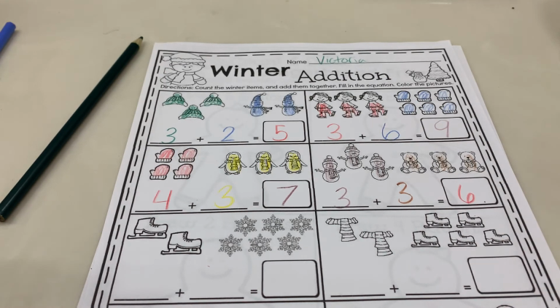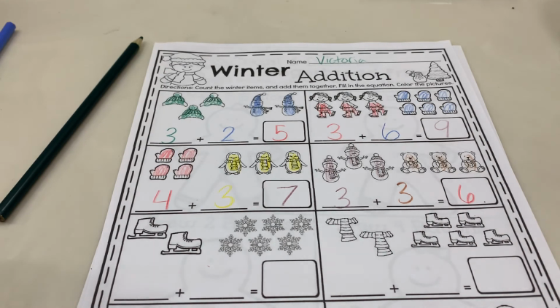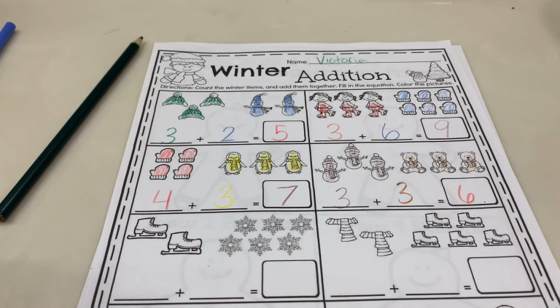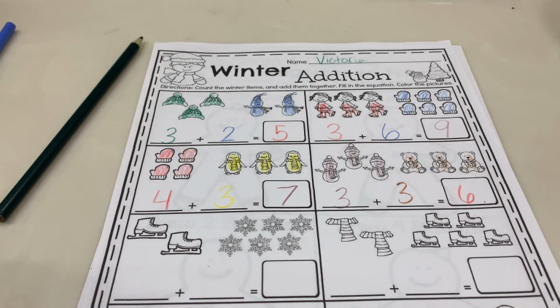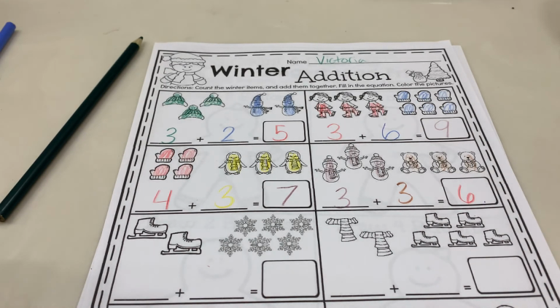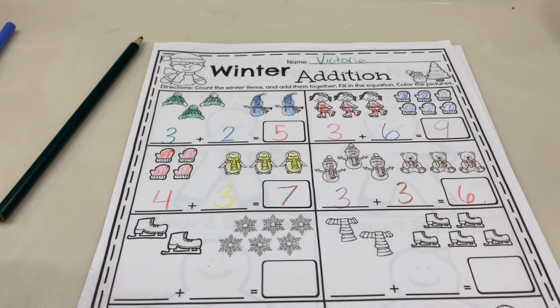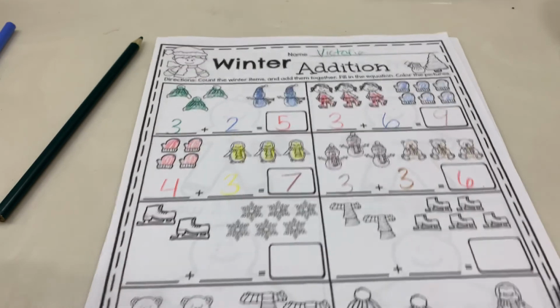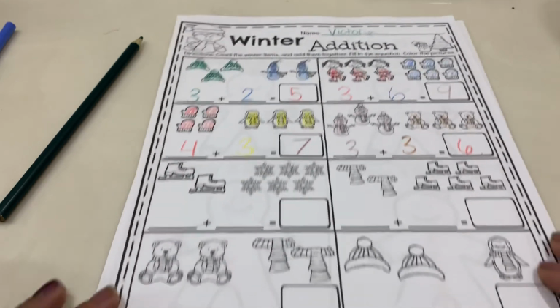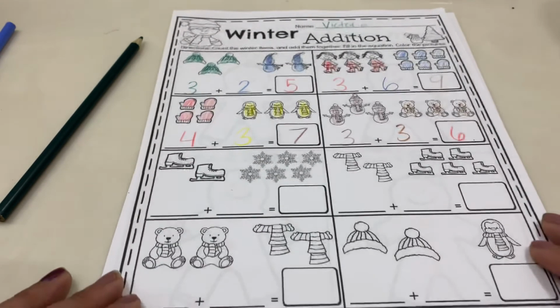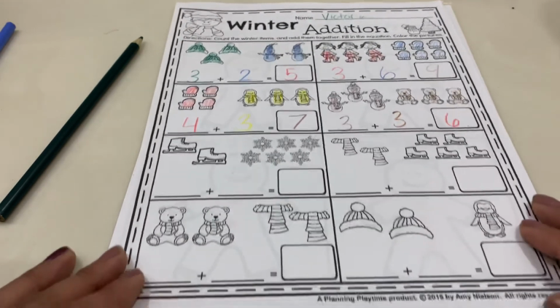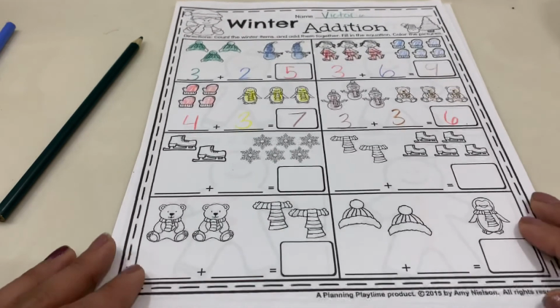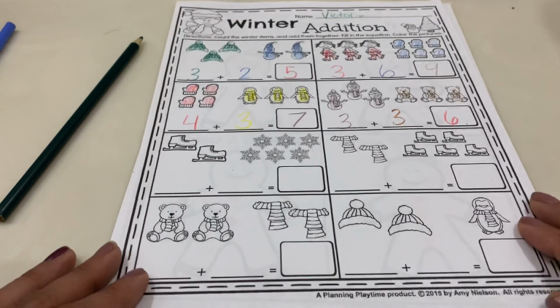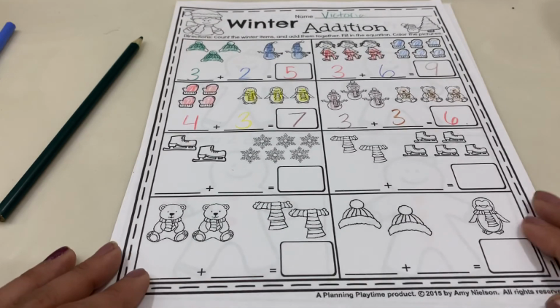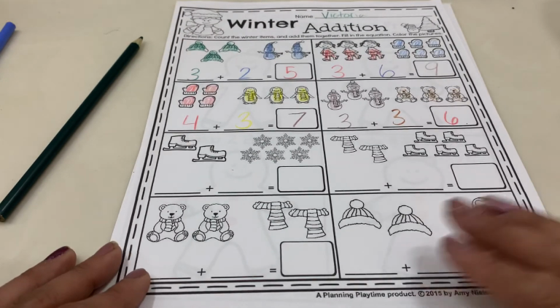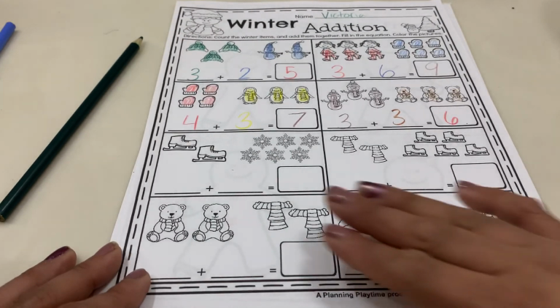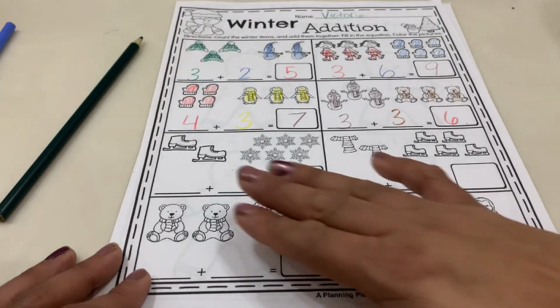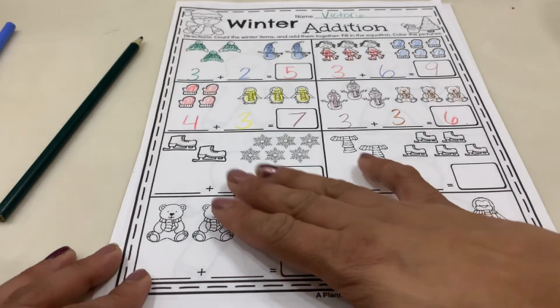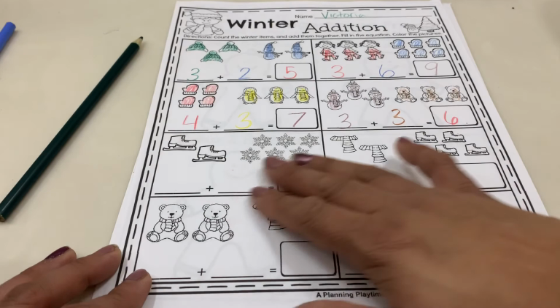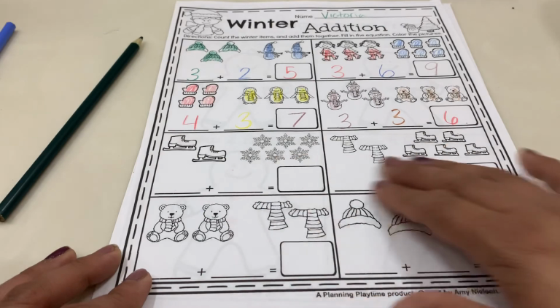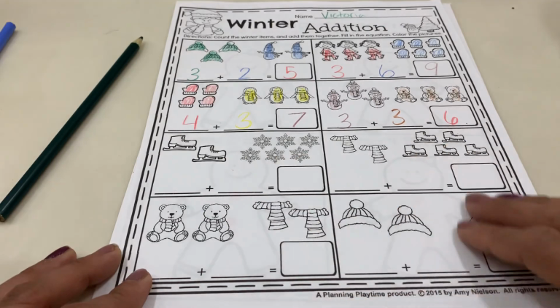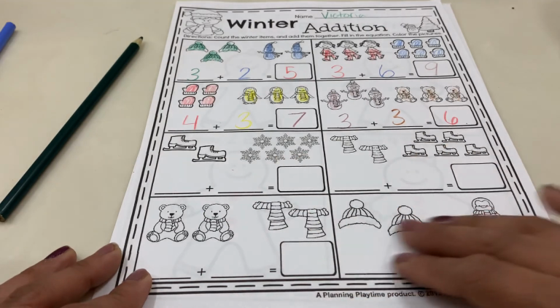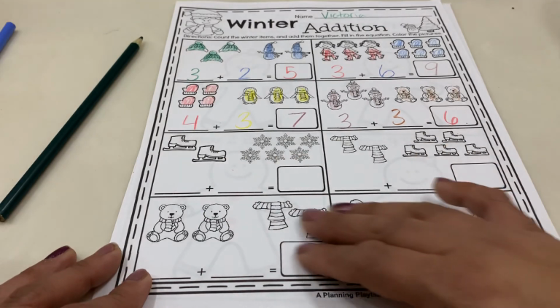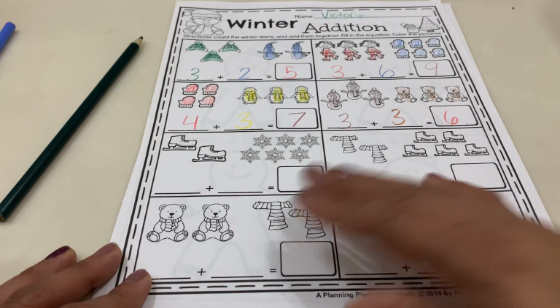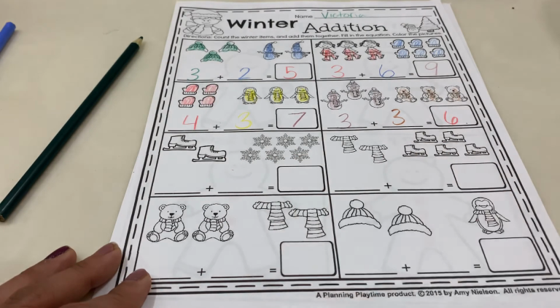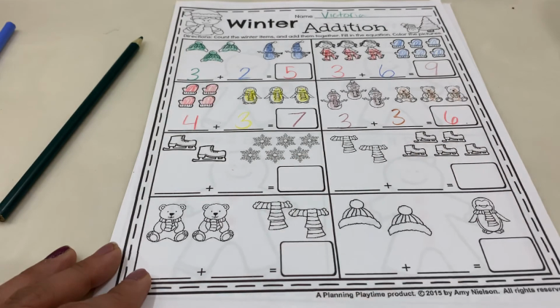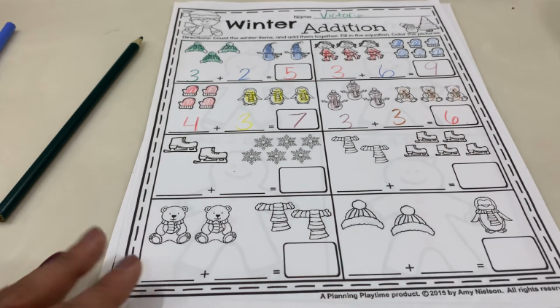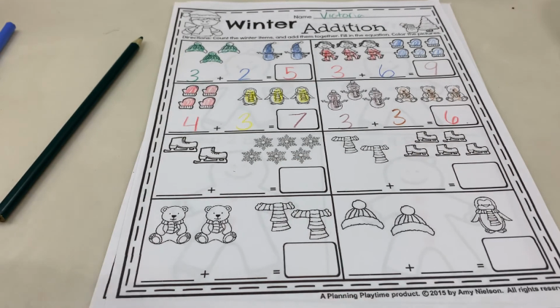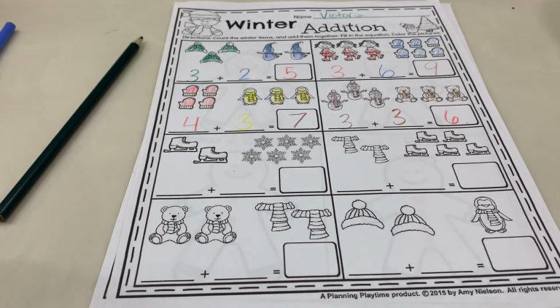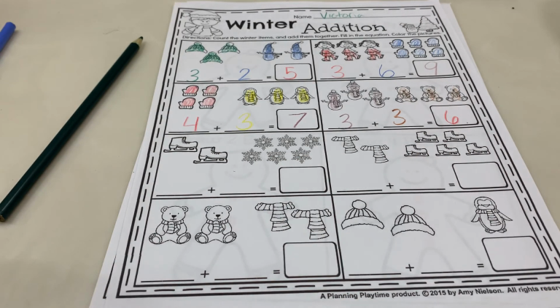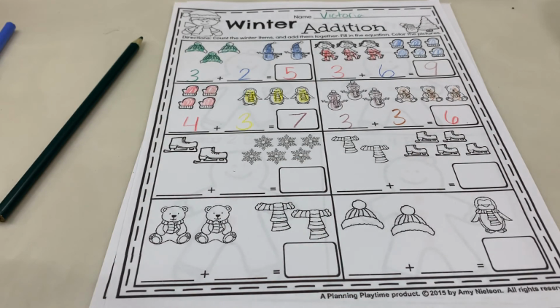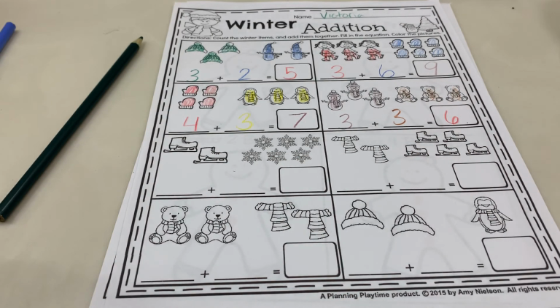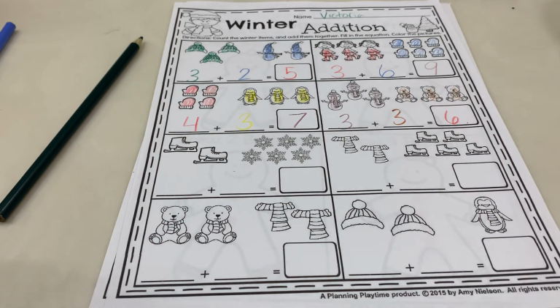So you guys are going to go ahead and continue with your support person and do the bottom row right here. All right, friends, good job!